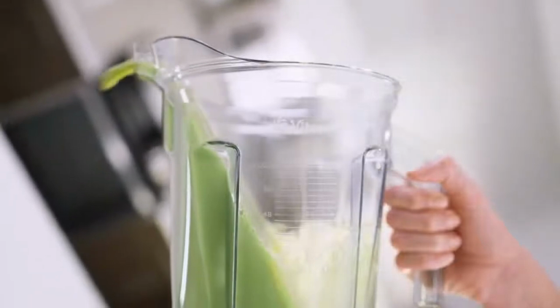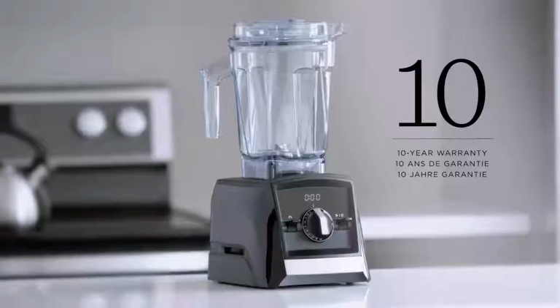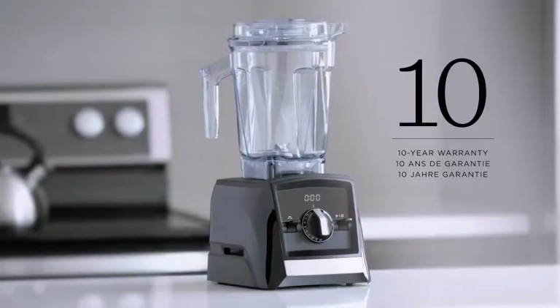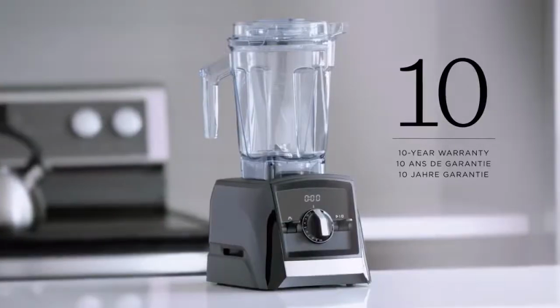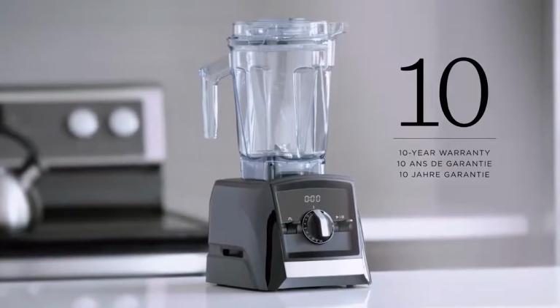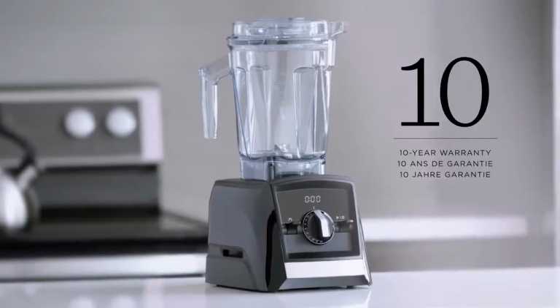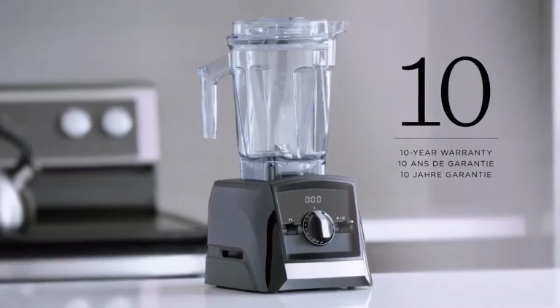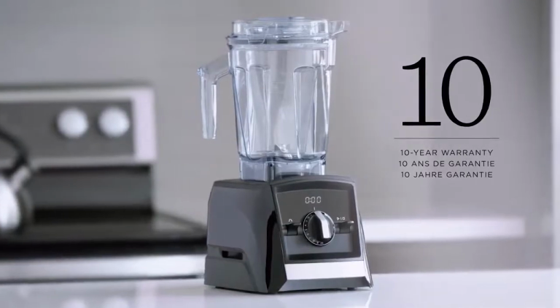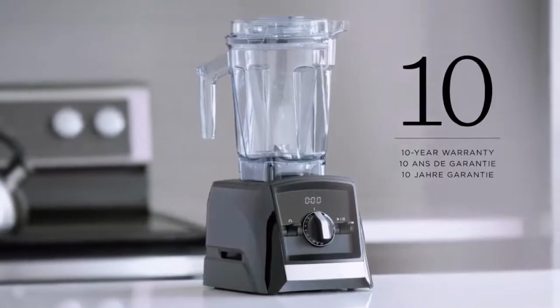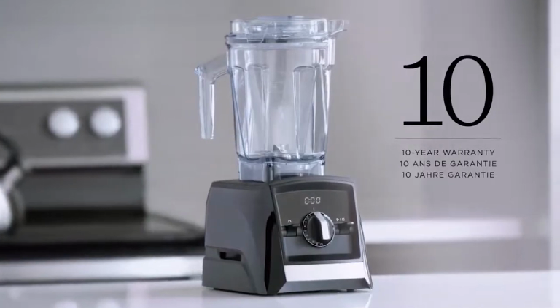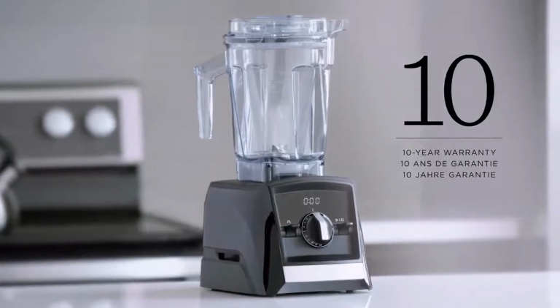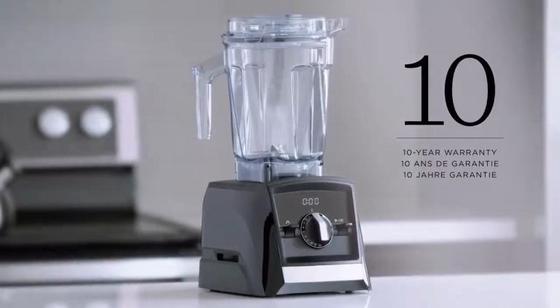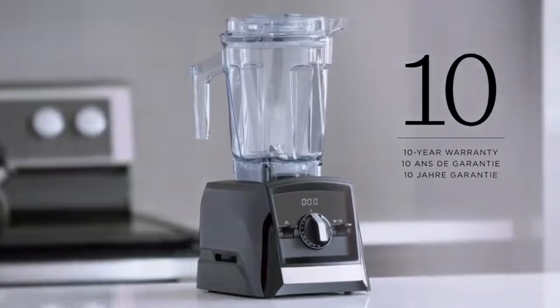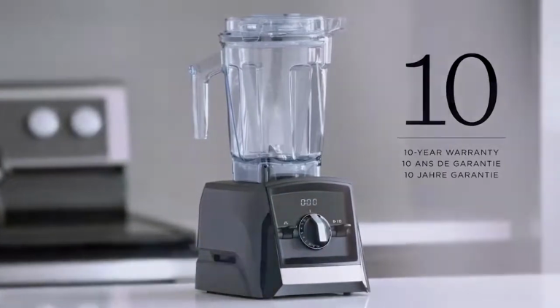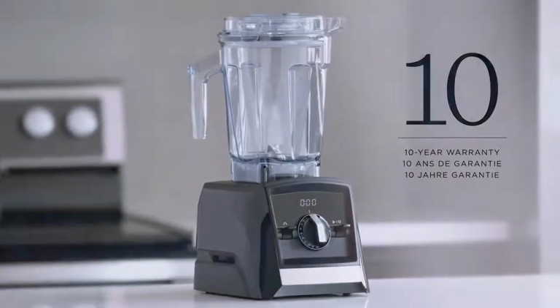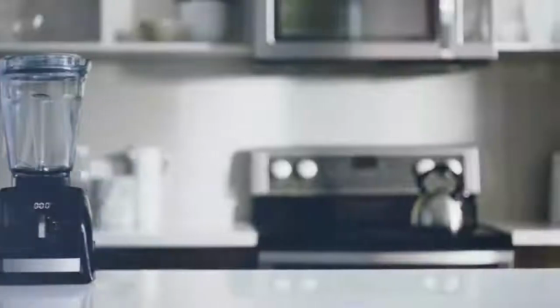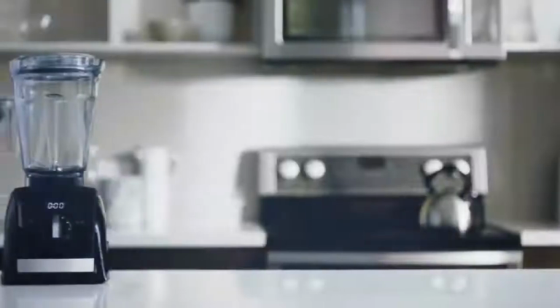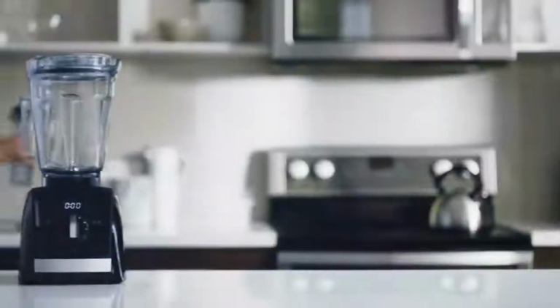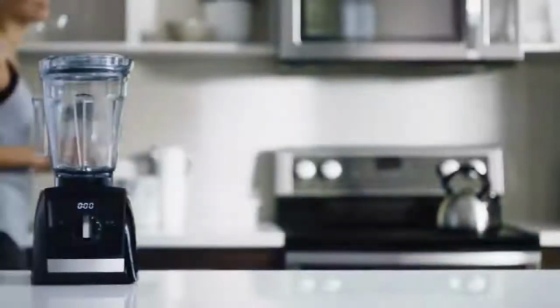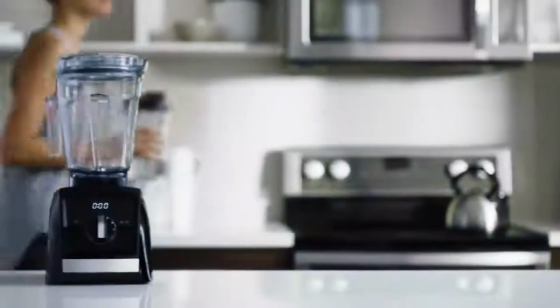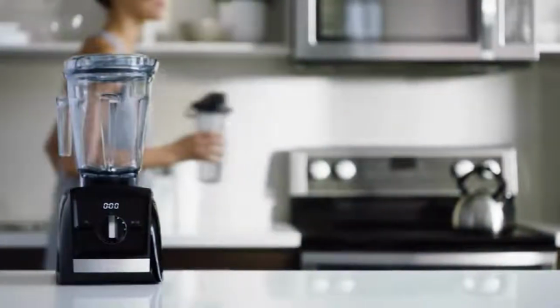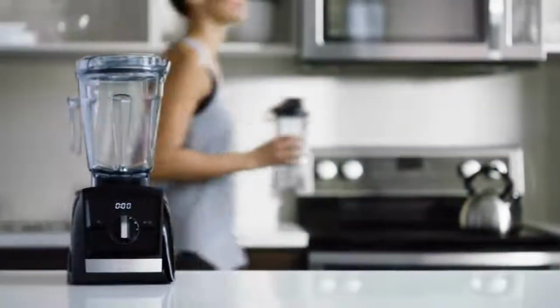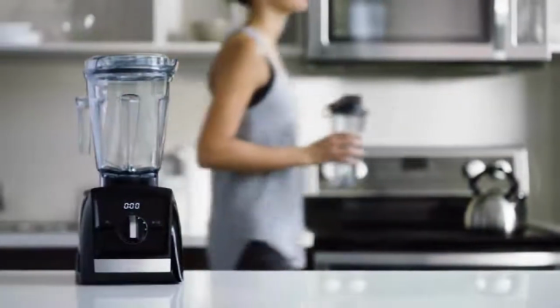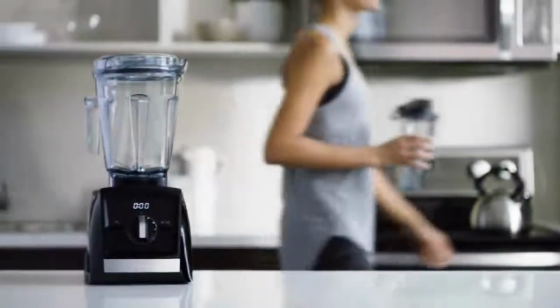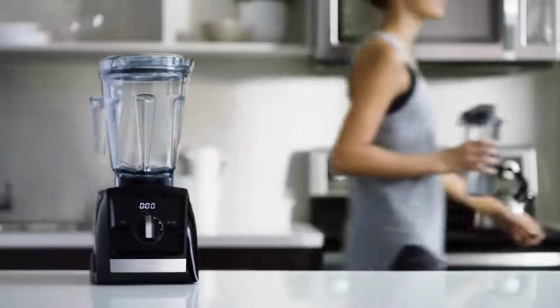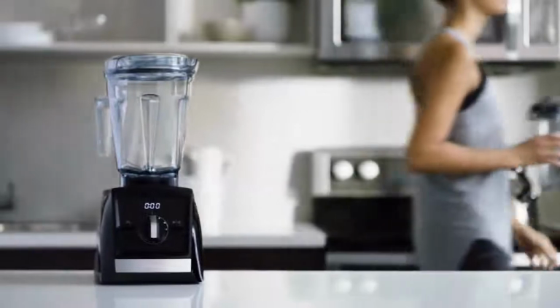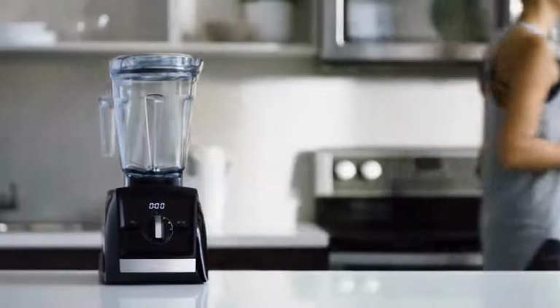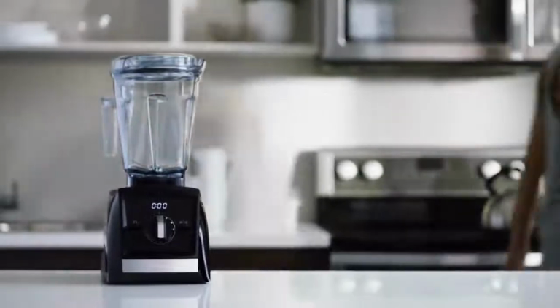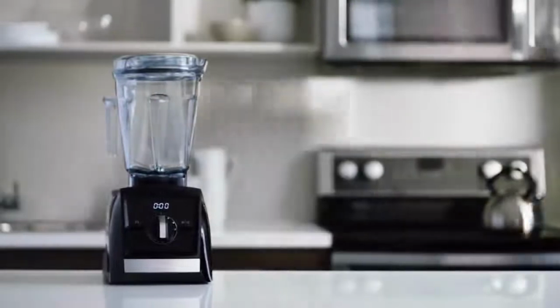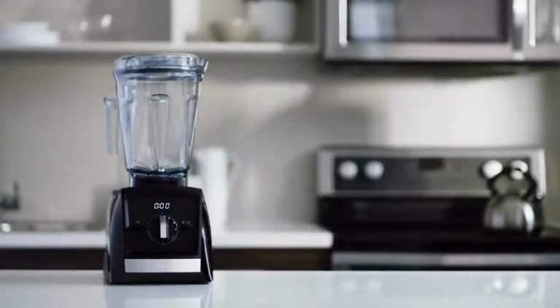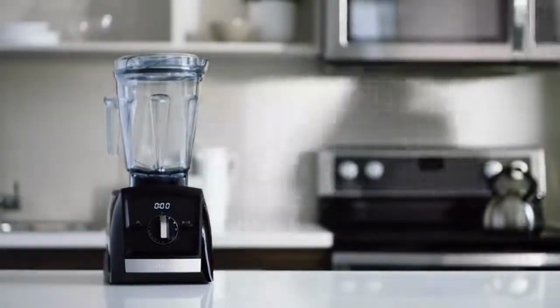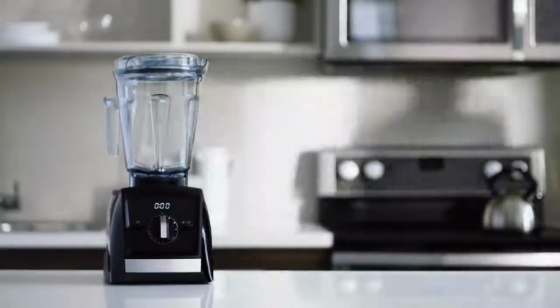The A2500 with a 10-year warranty. Part of the Ascent series from Vitamix.